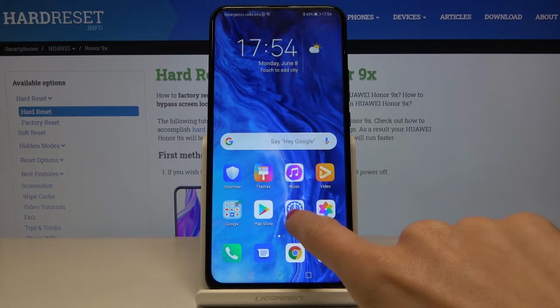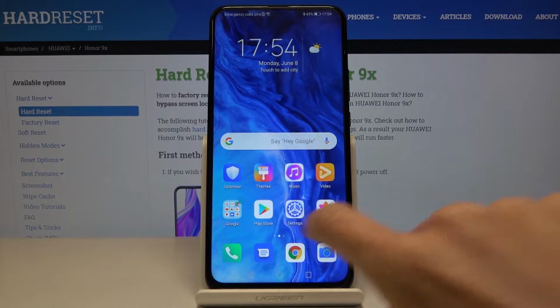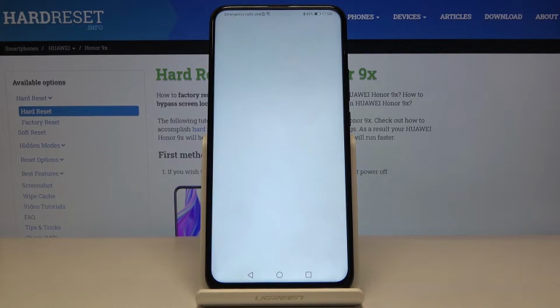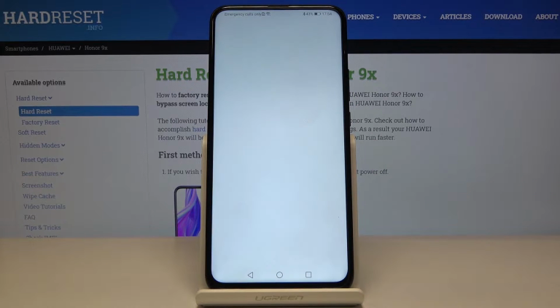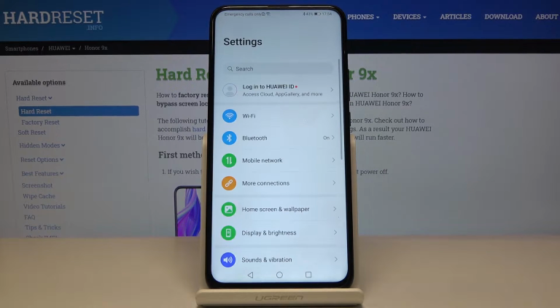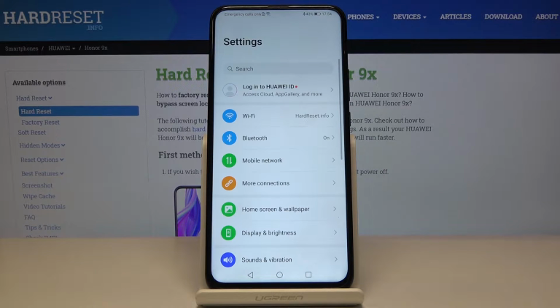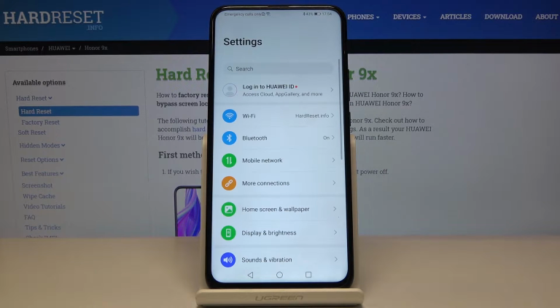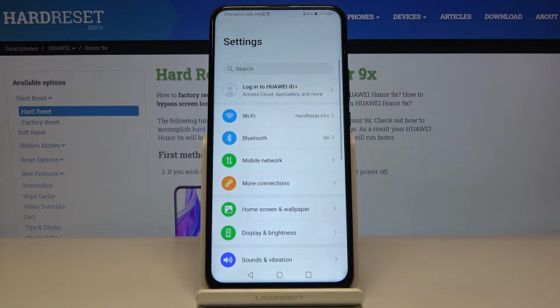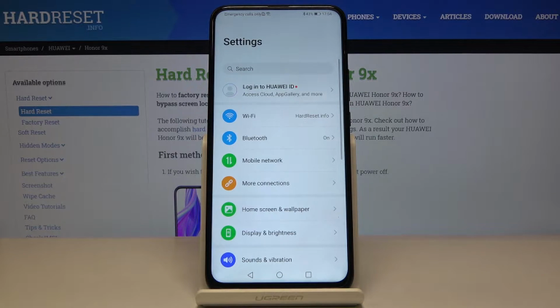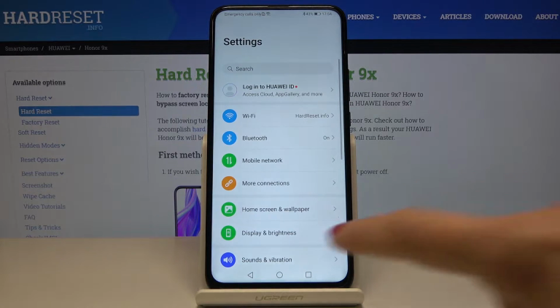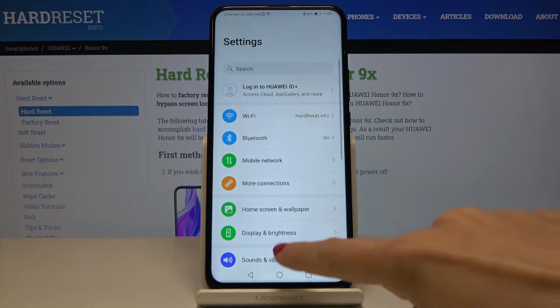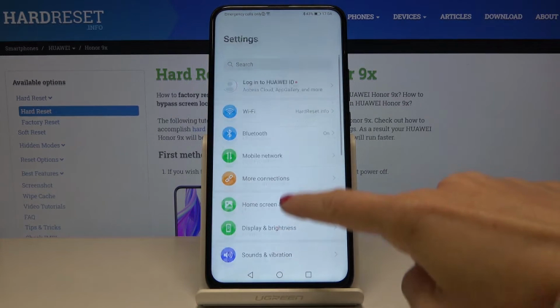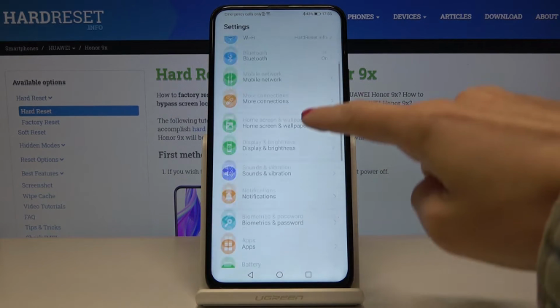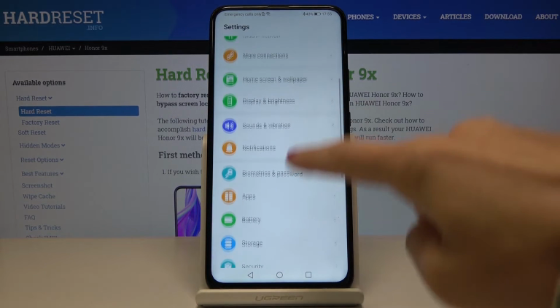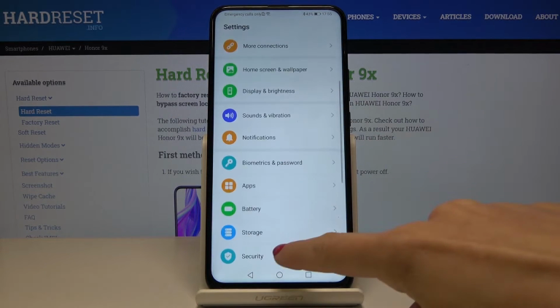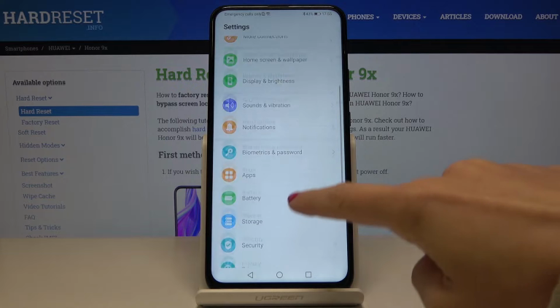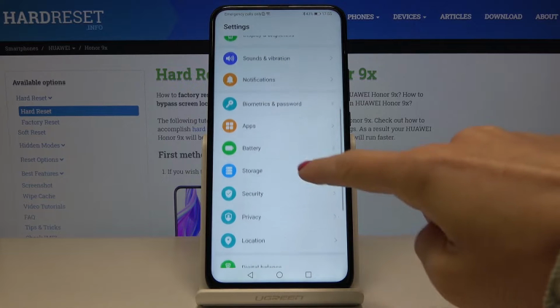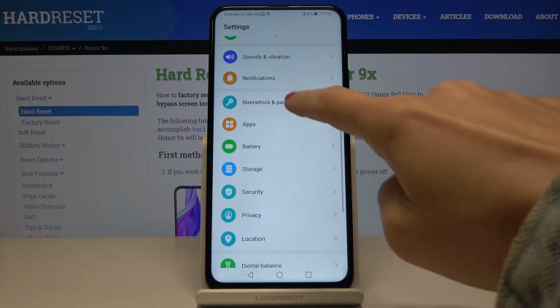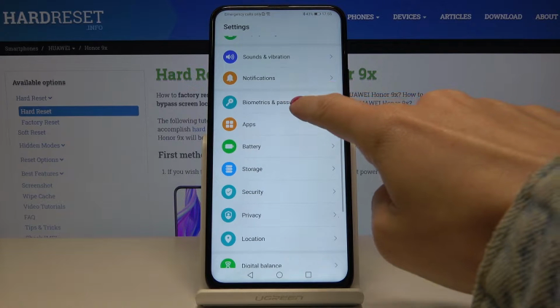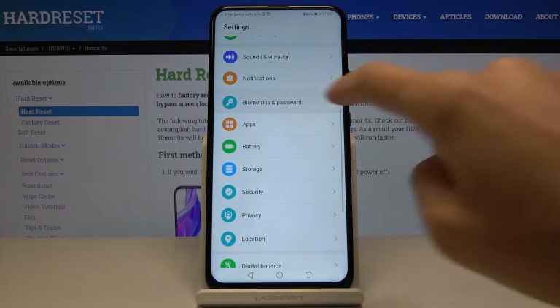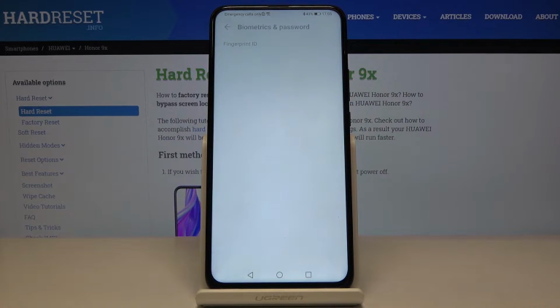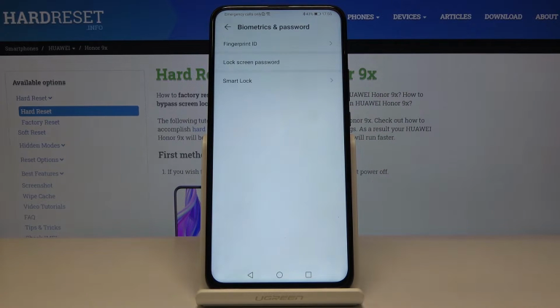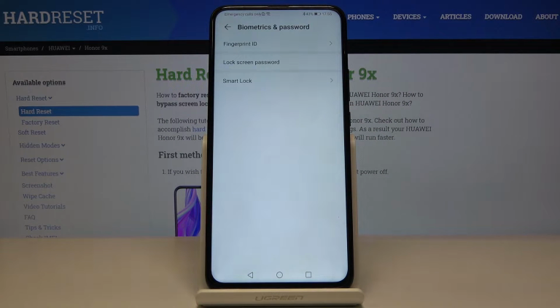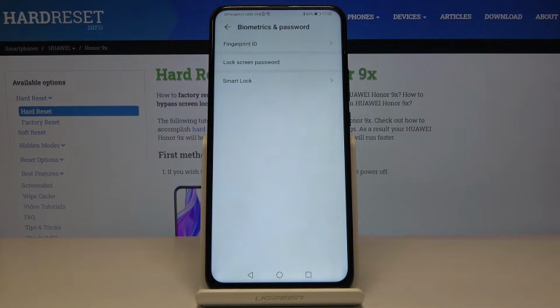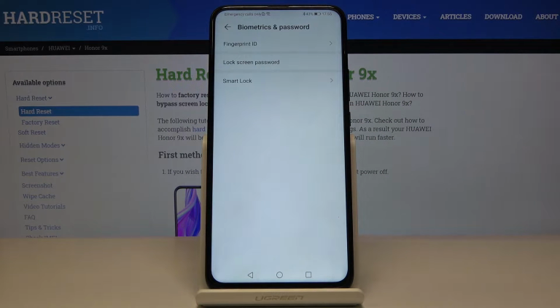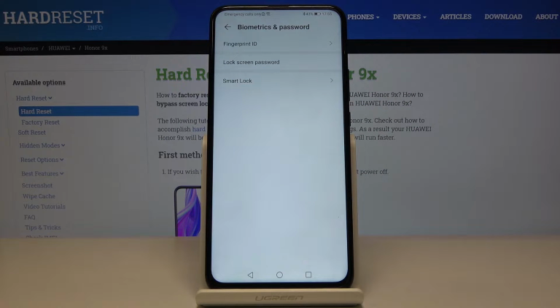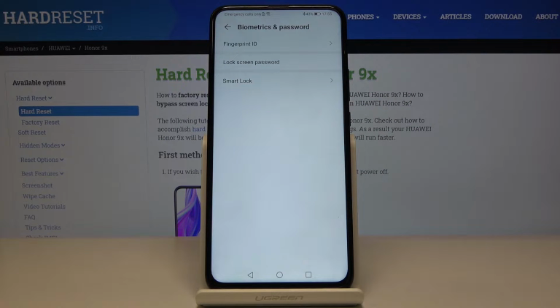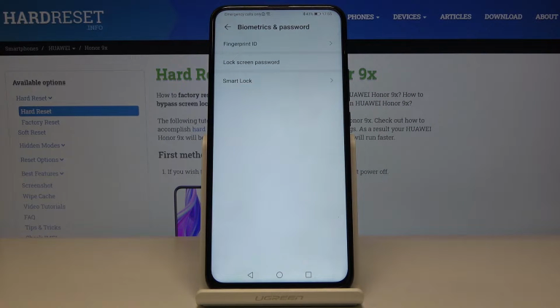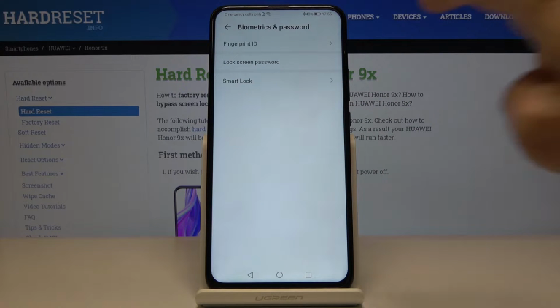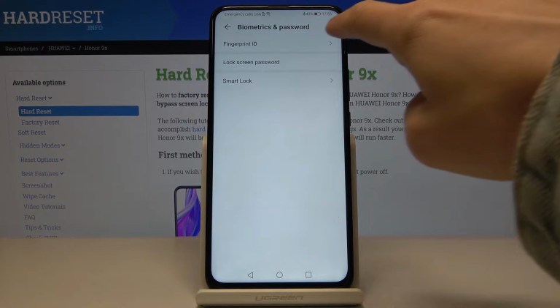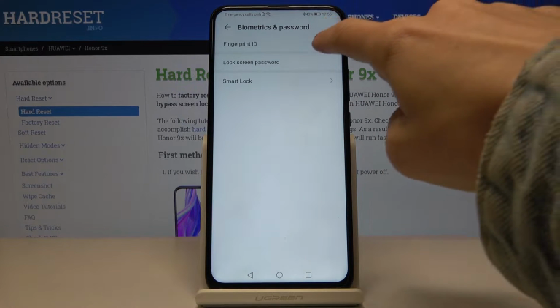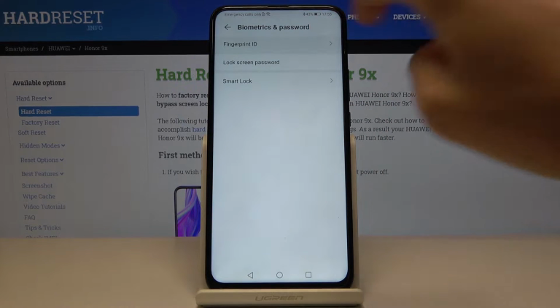First, open Settings, then find and select Biometrics and Password, and go to Fingerprint ID.